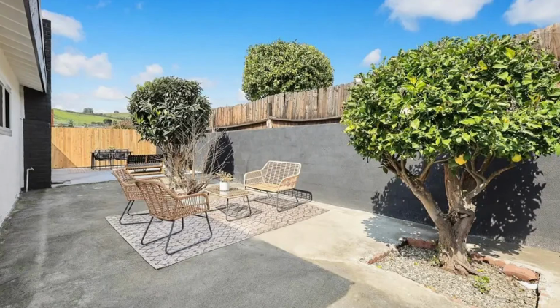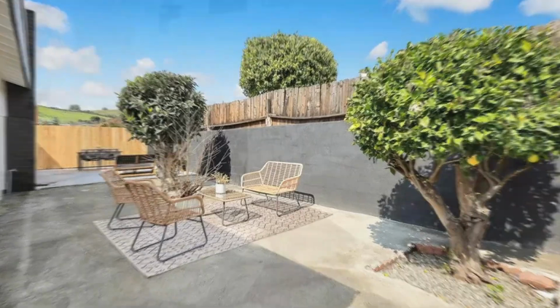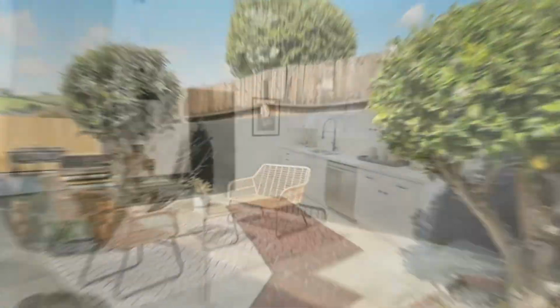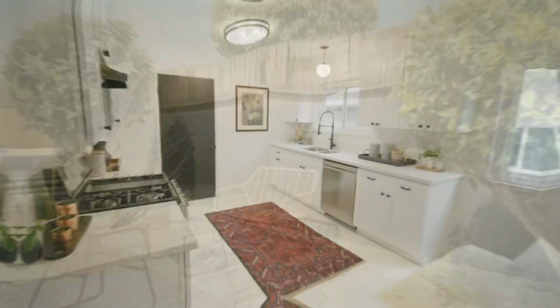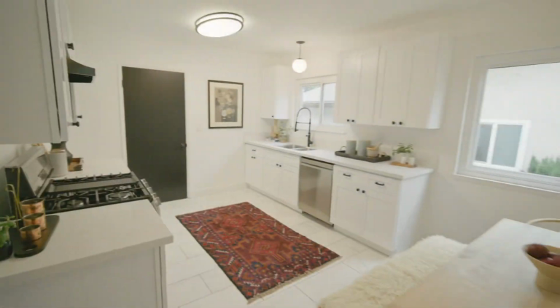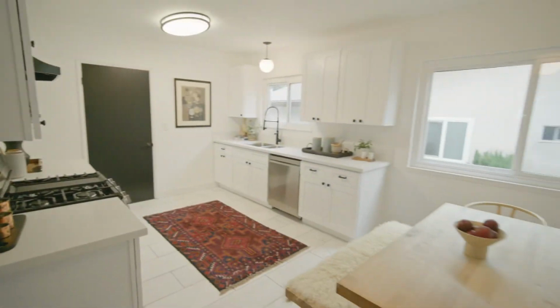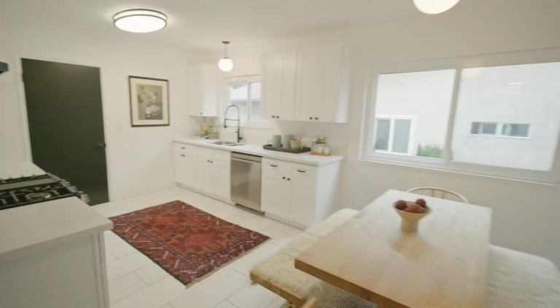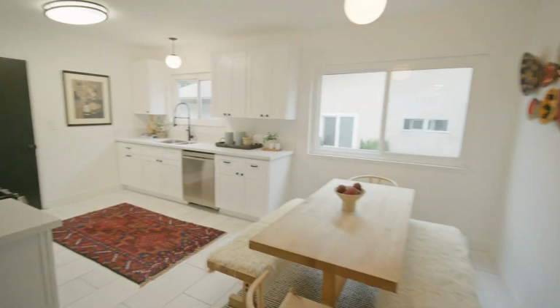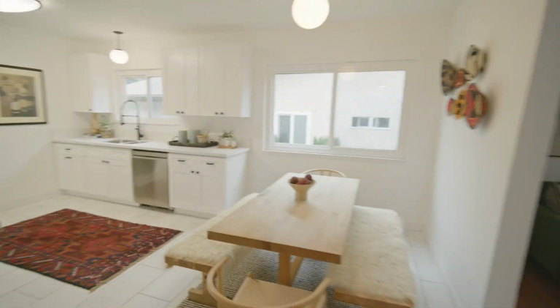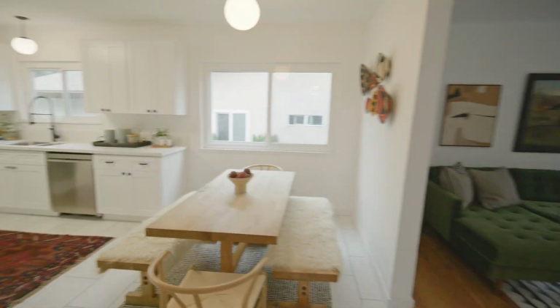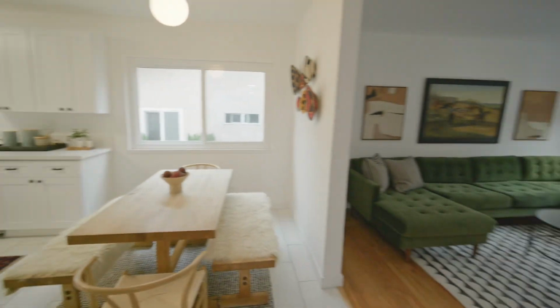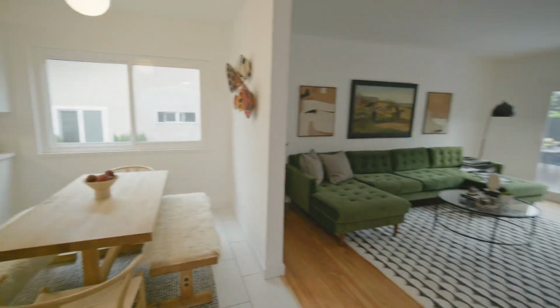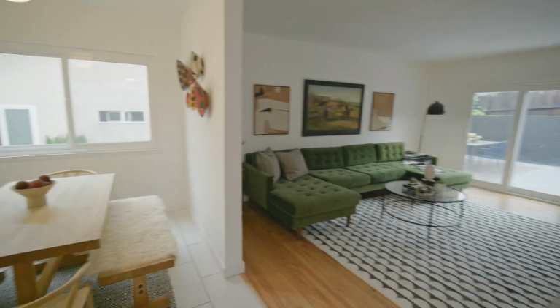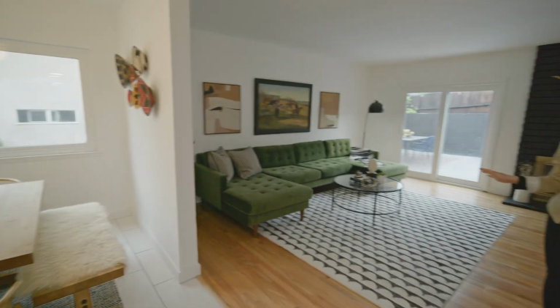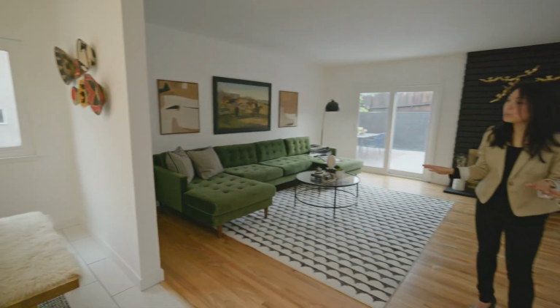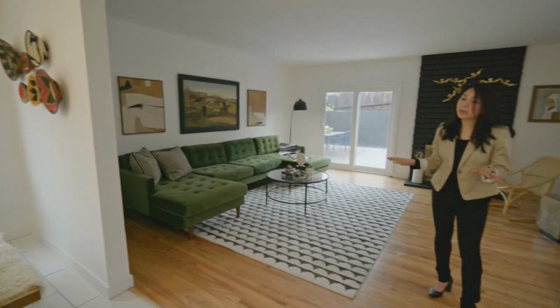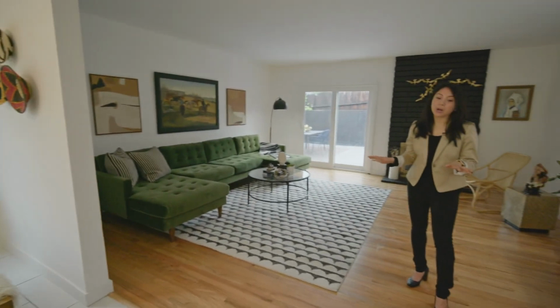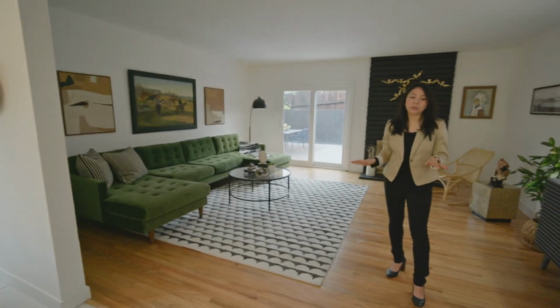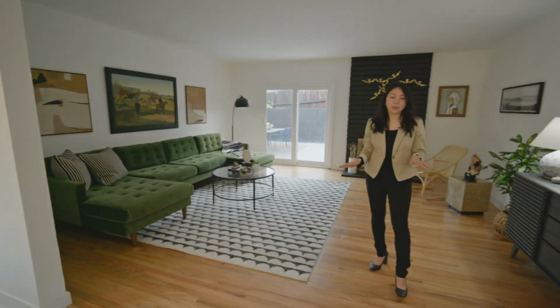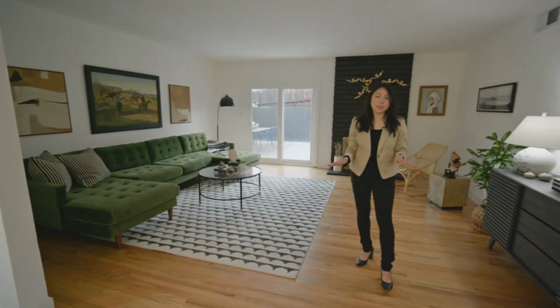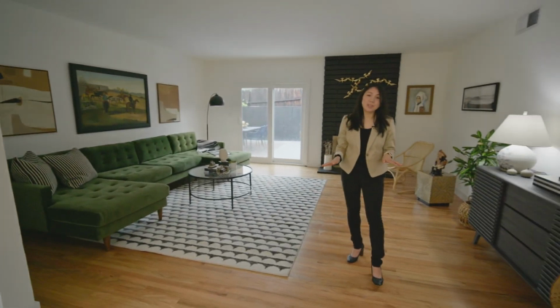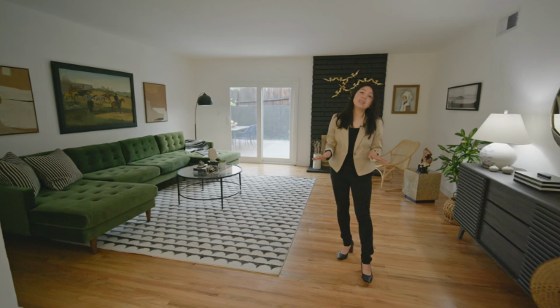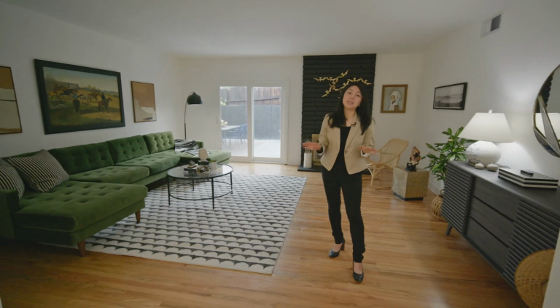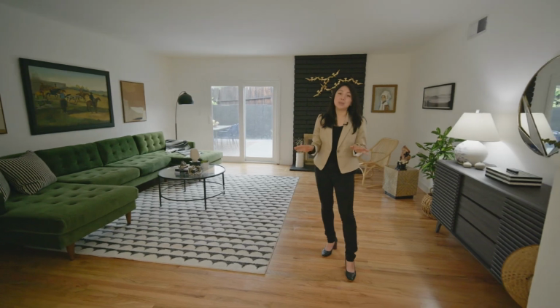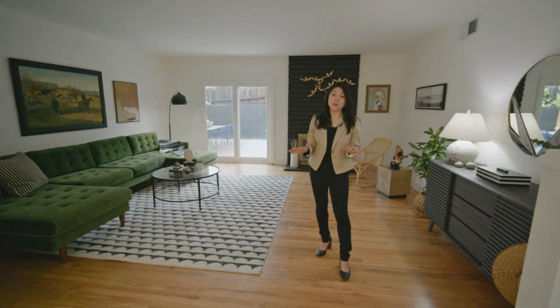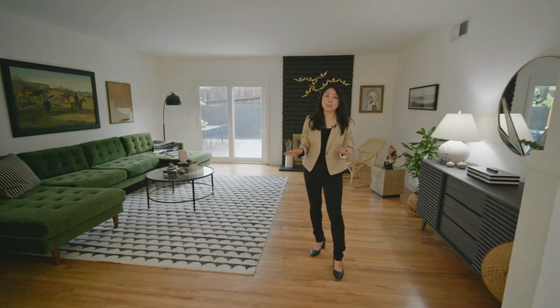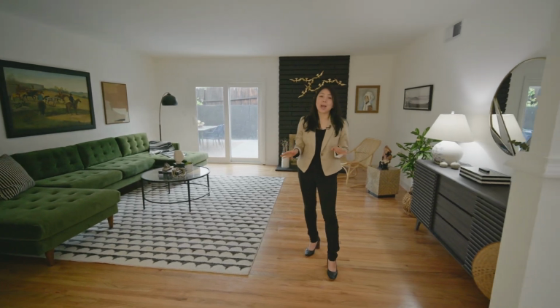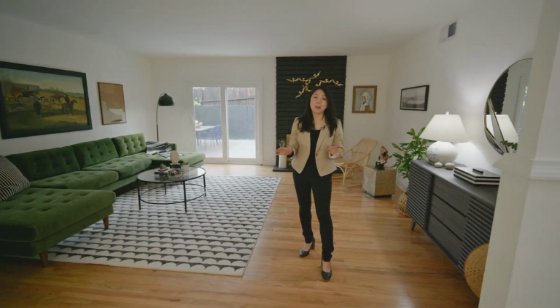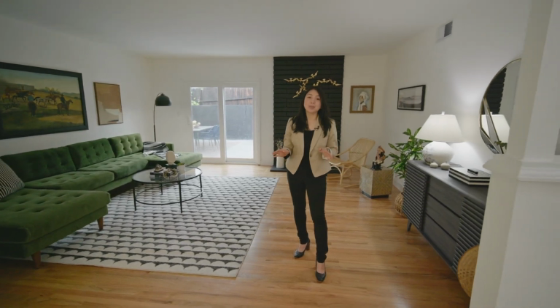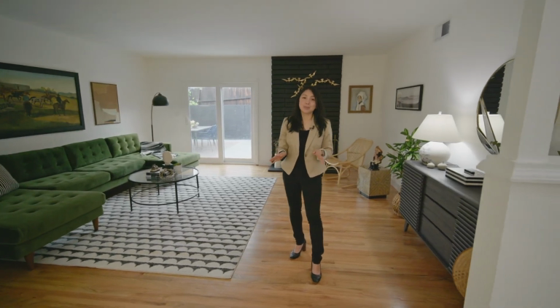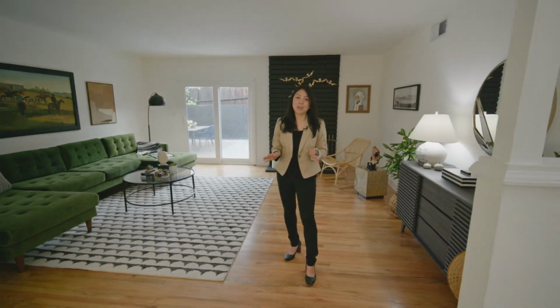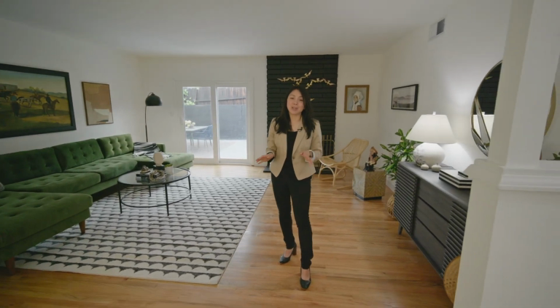The sleek white kitchen, the living room with hardwood floors — these two are my absolute favorites.